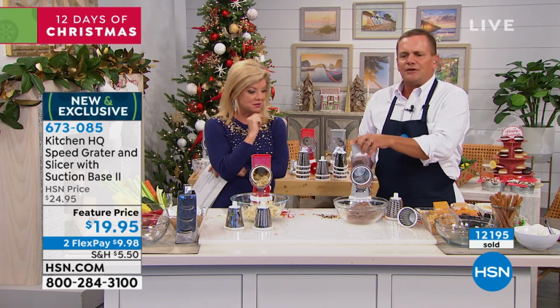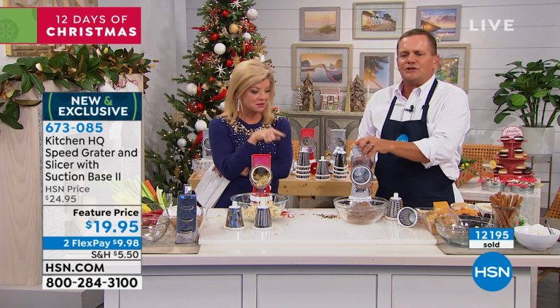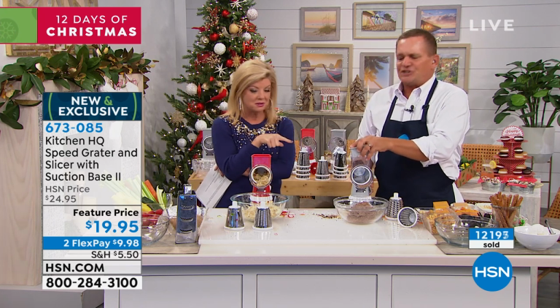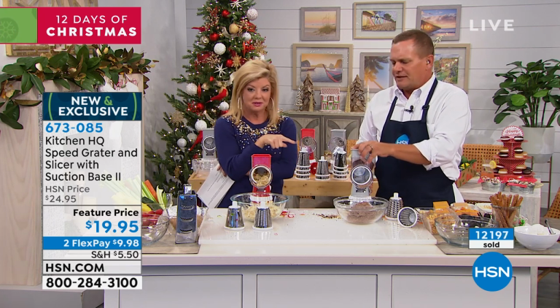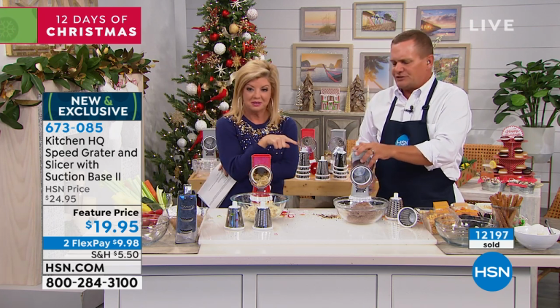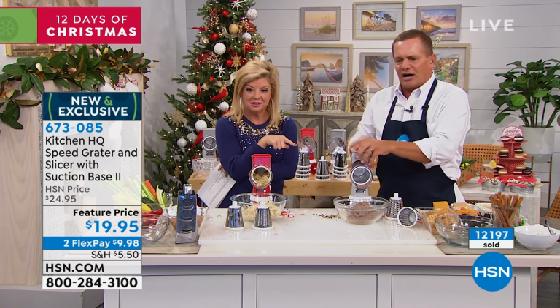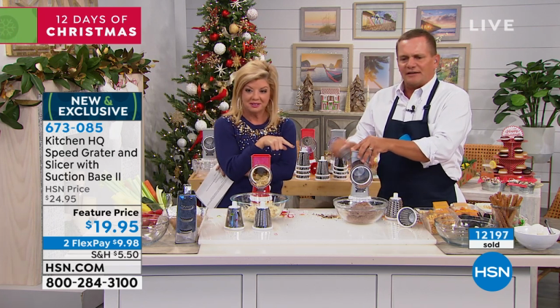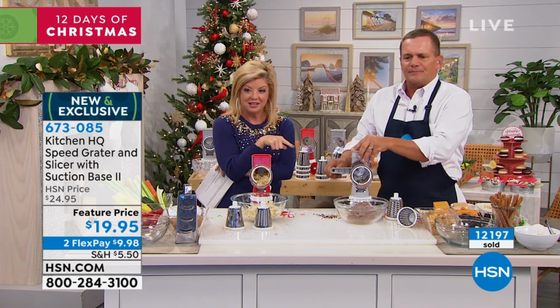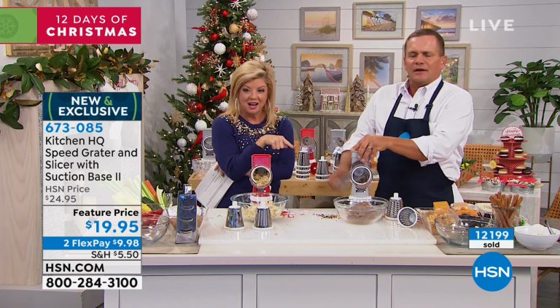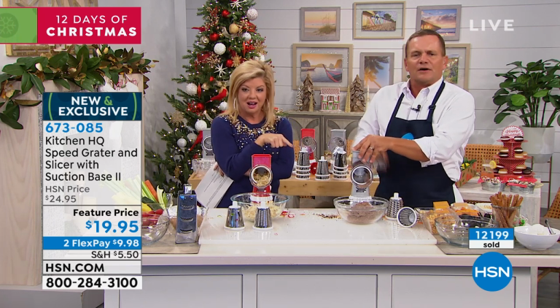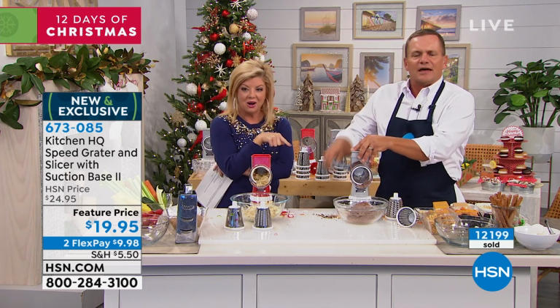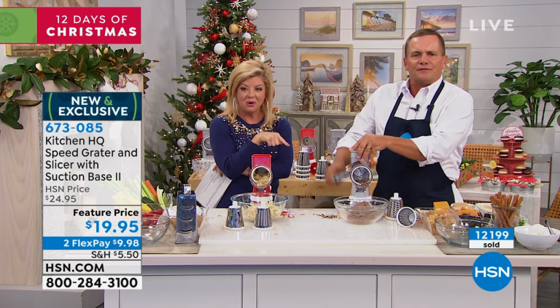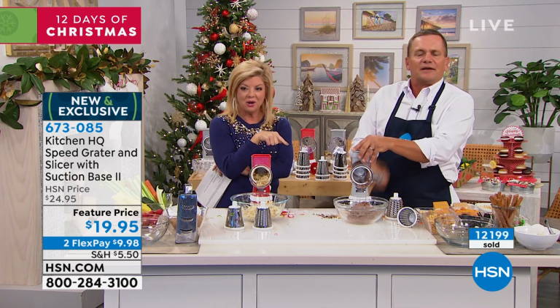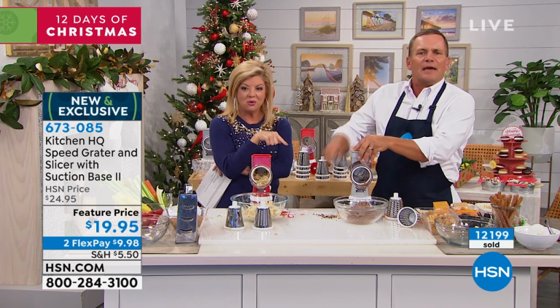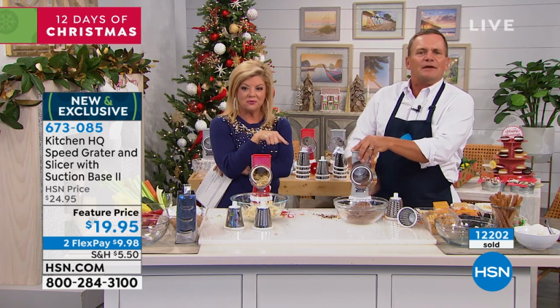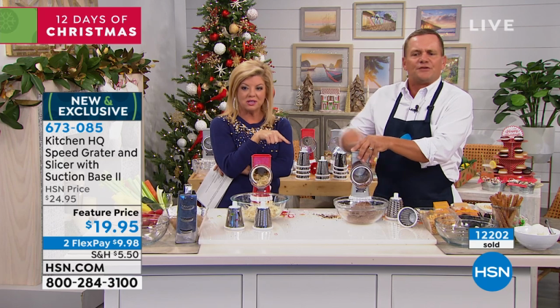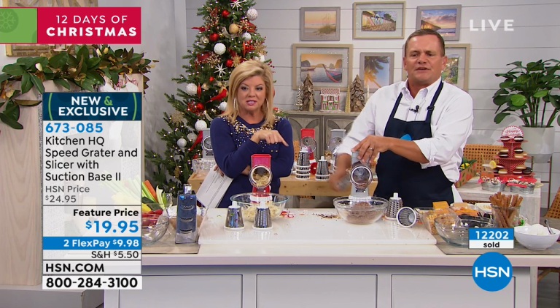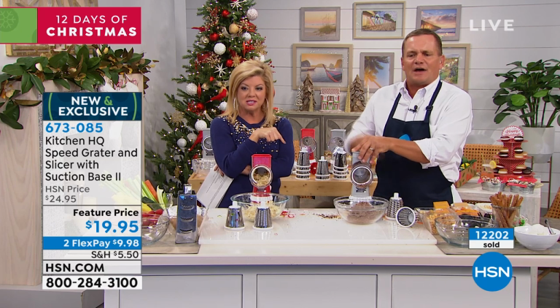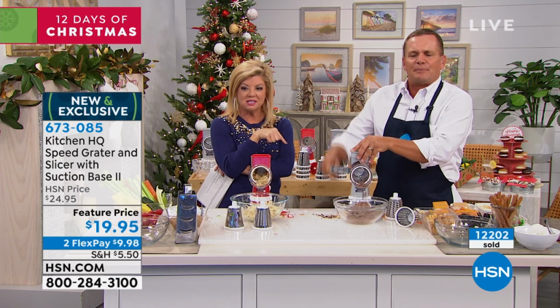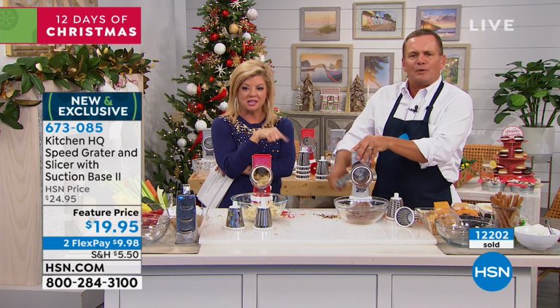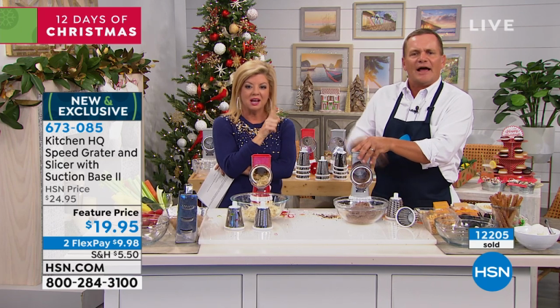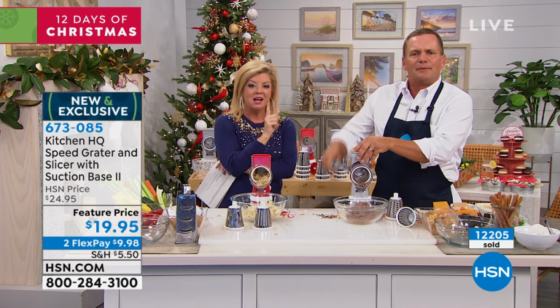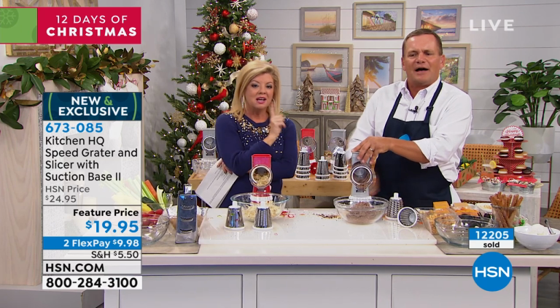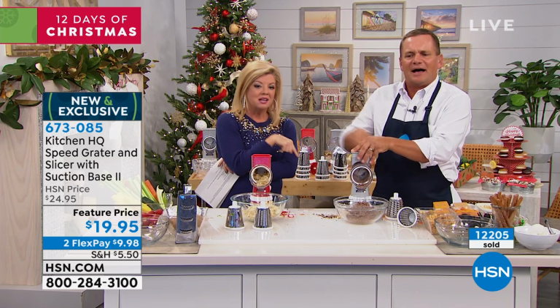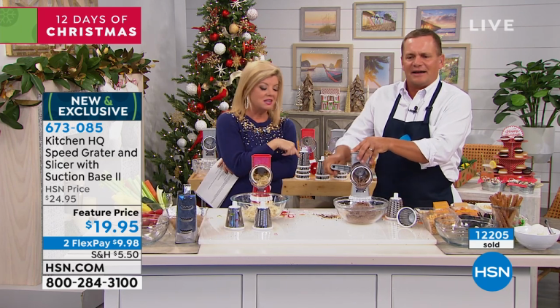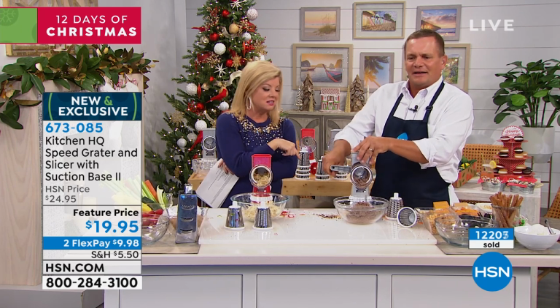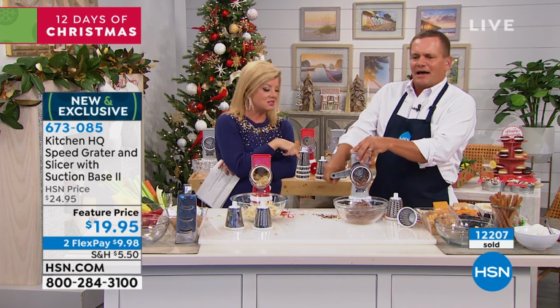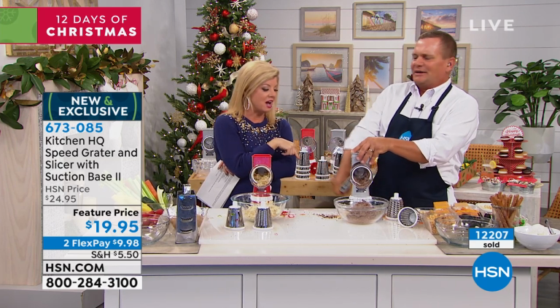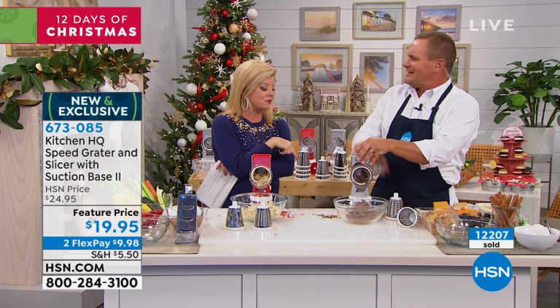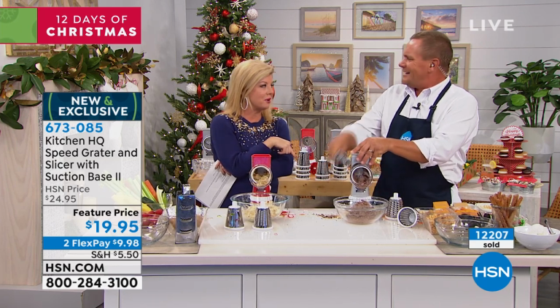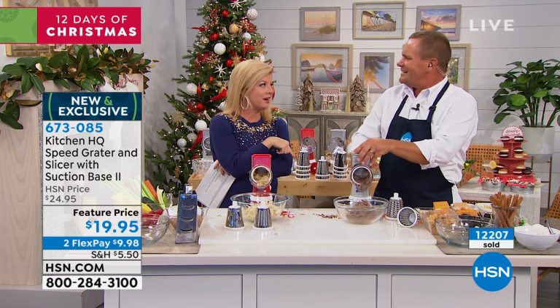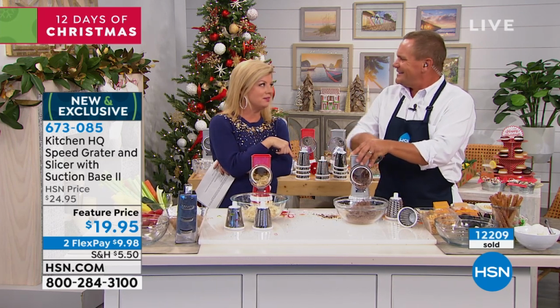You can do your shaved chocolate — maybe it's the top of a meringue pie.